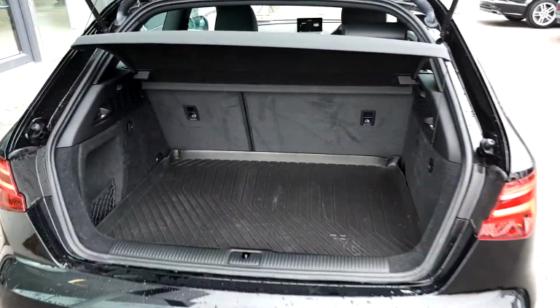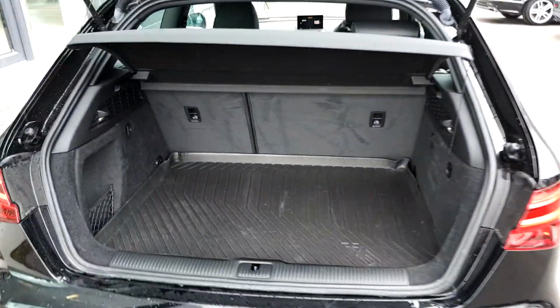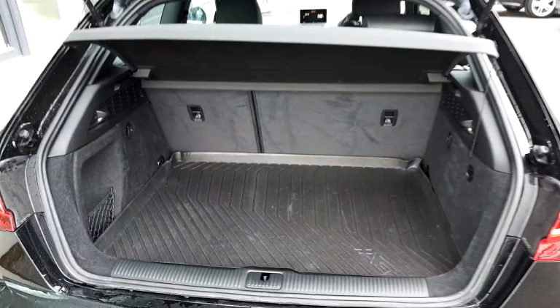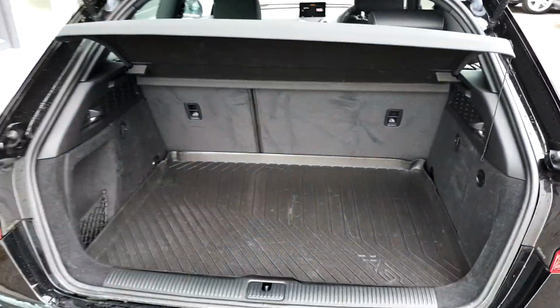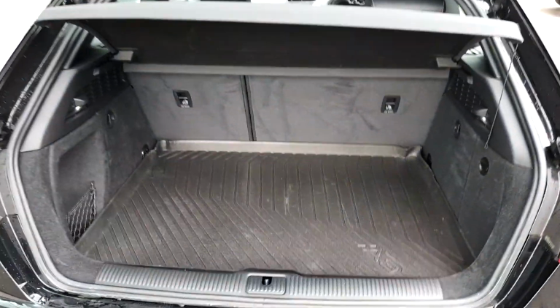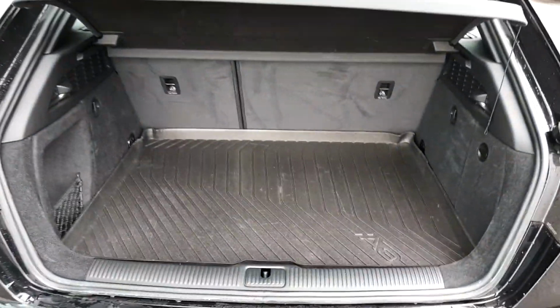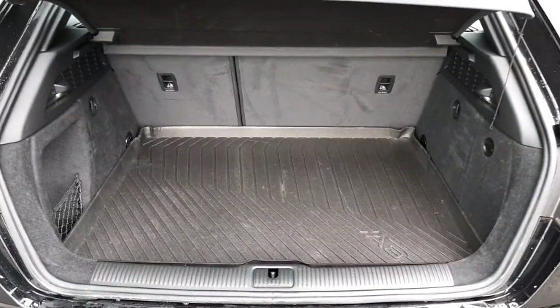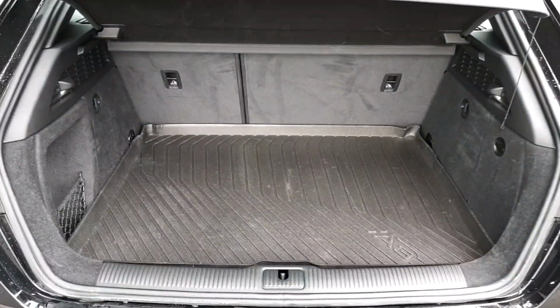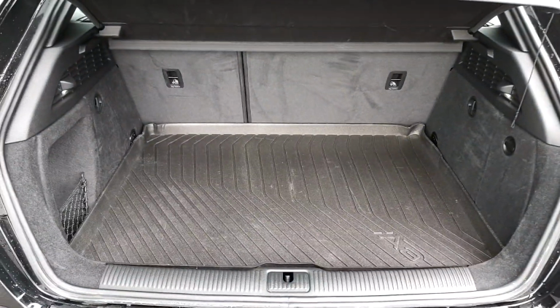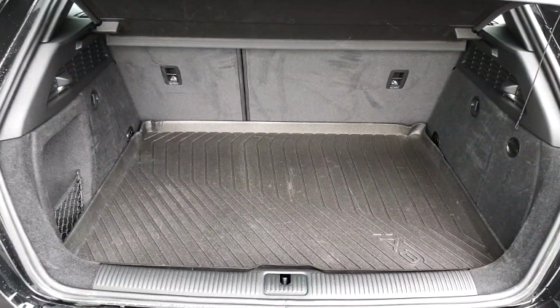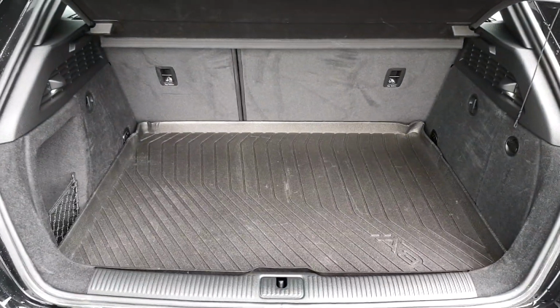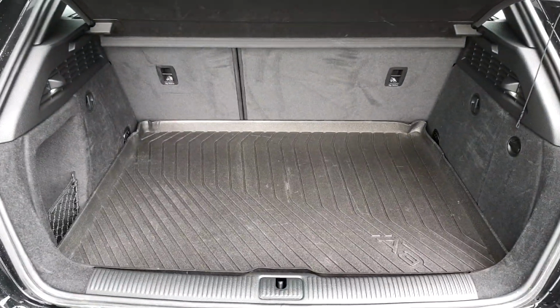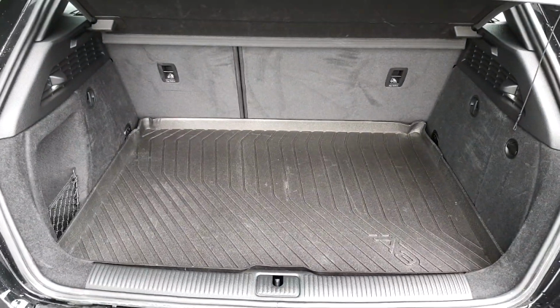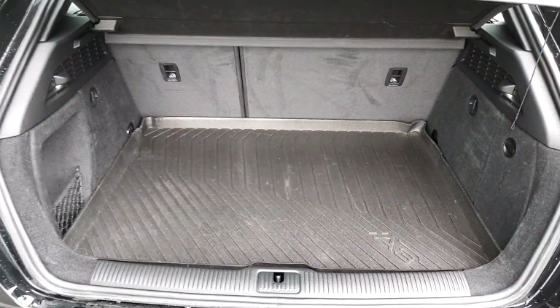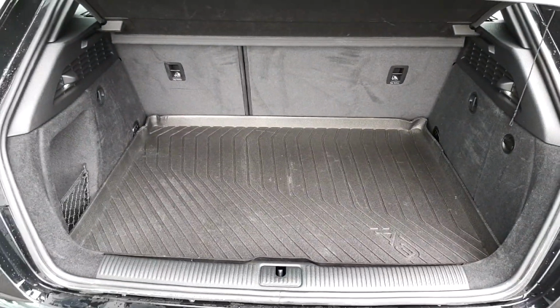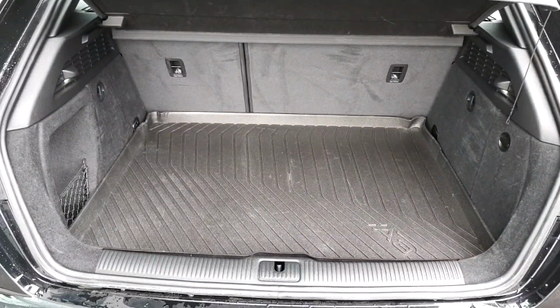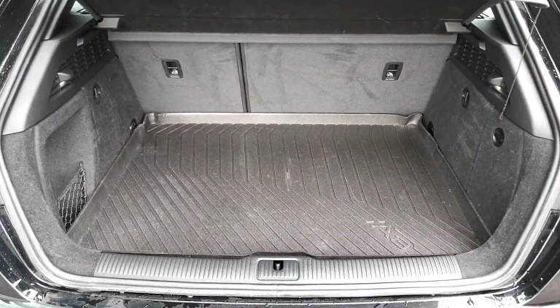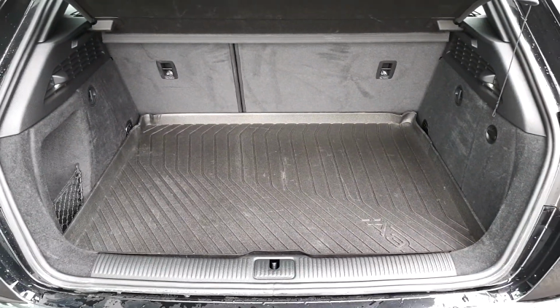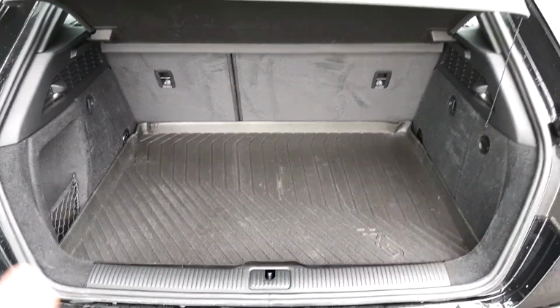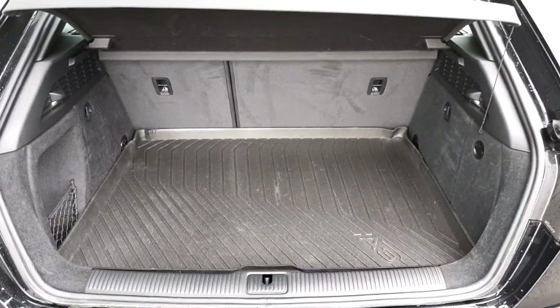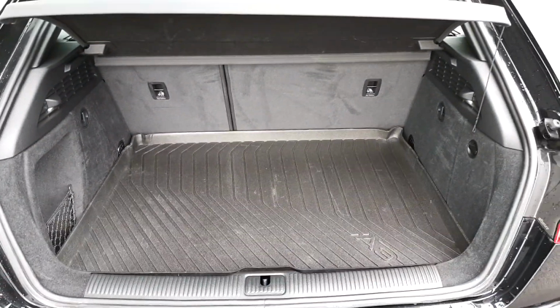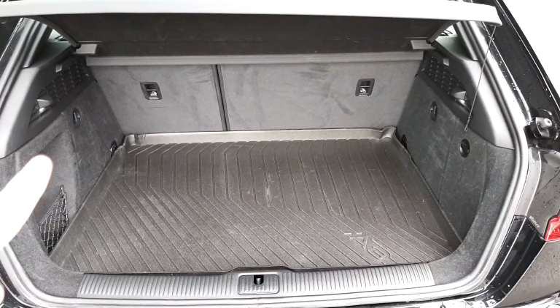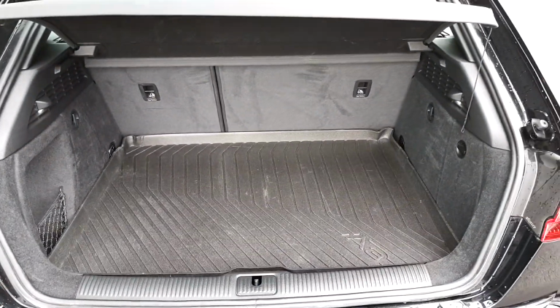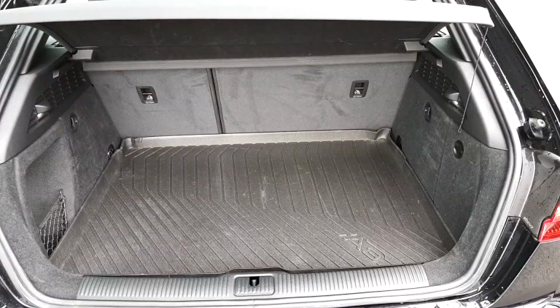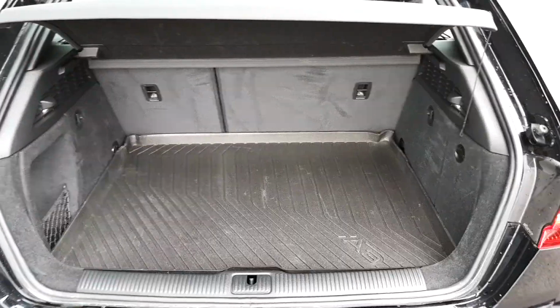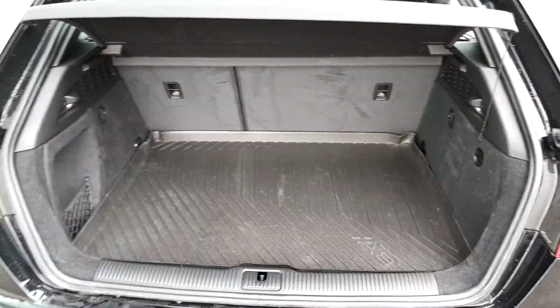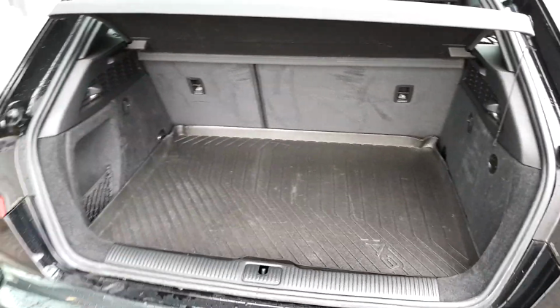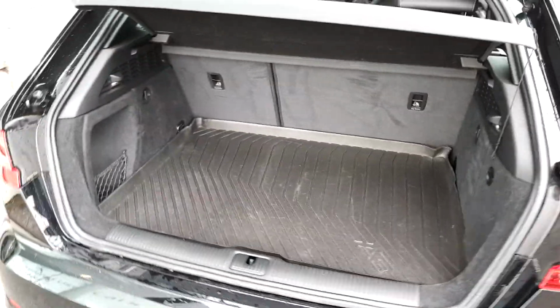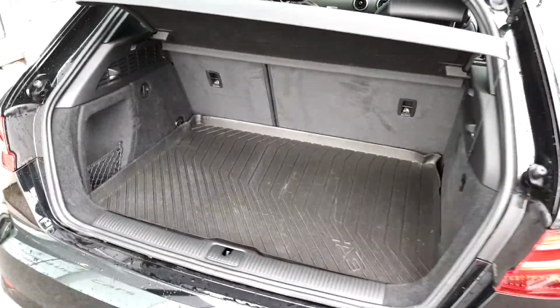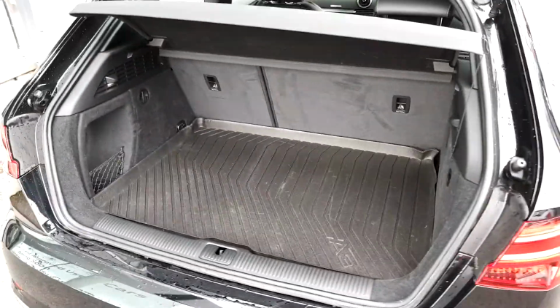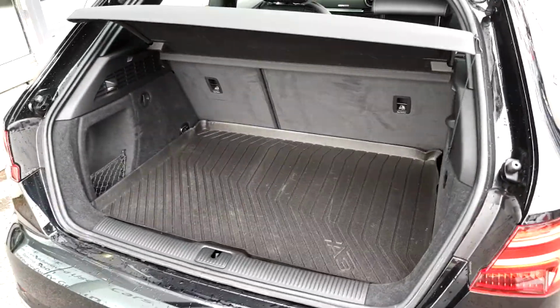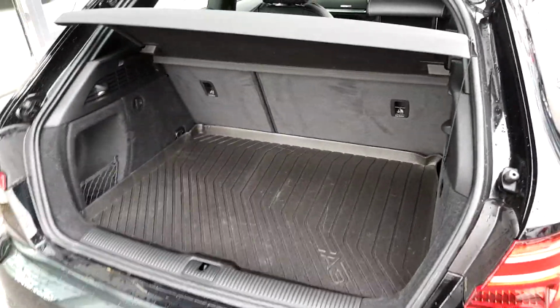Inside the boot, it's quite a spacious boot. You have a spare wheel and your seats fold down to a 60-40 ratio.